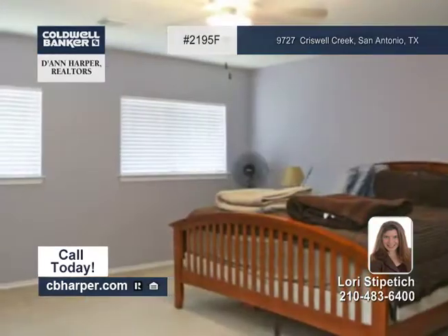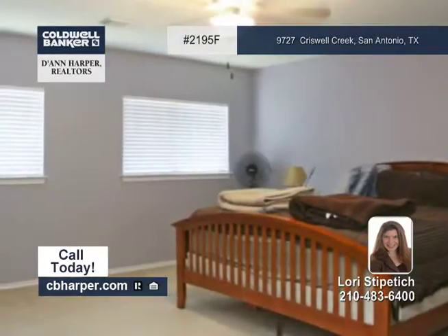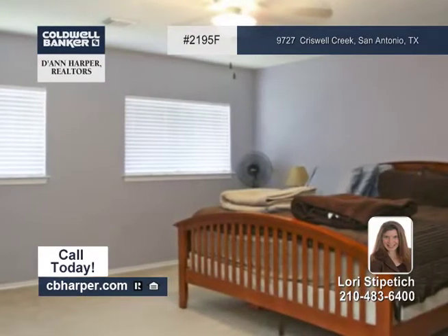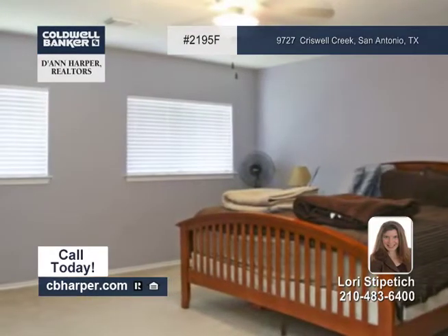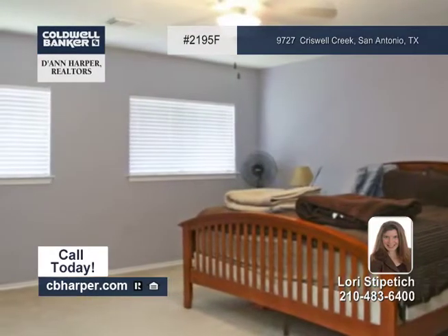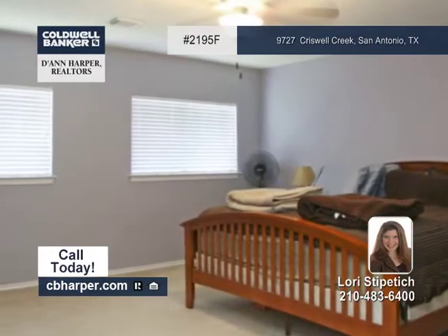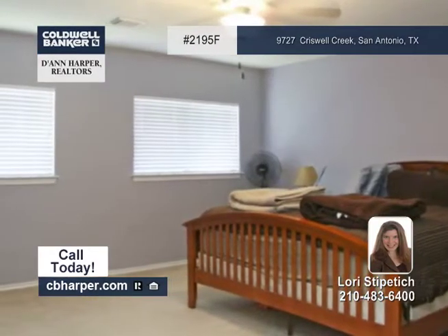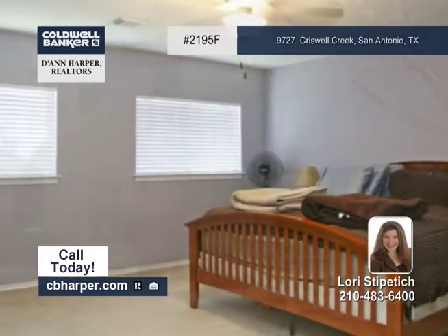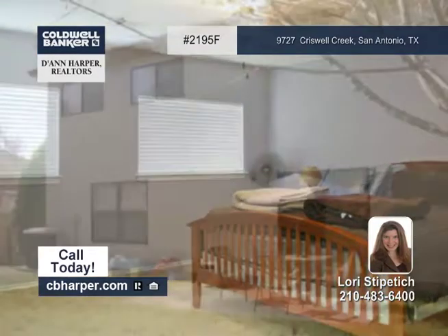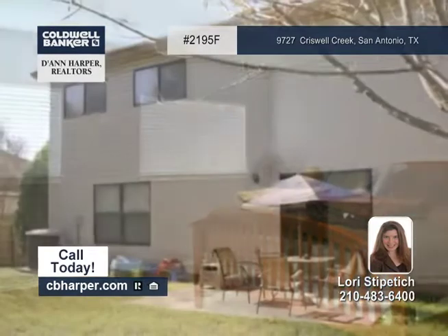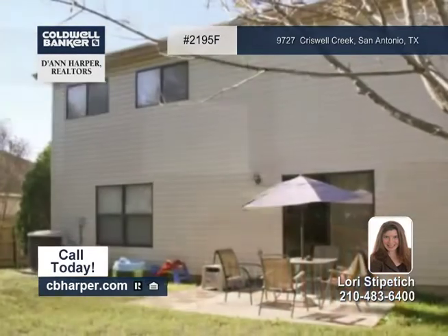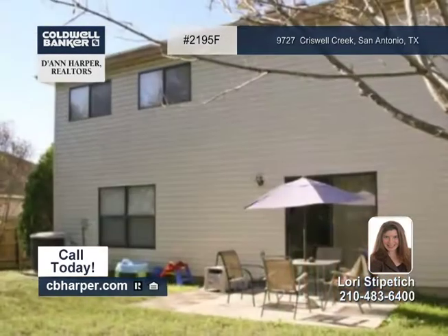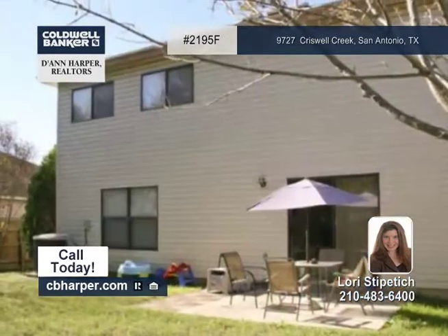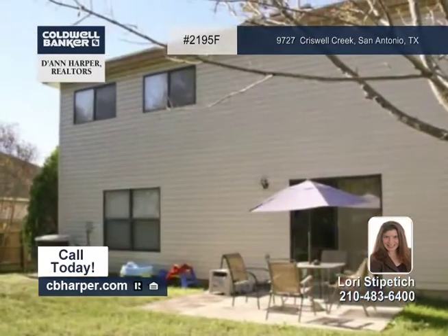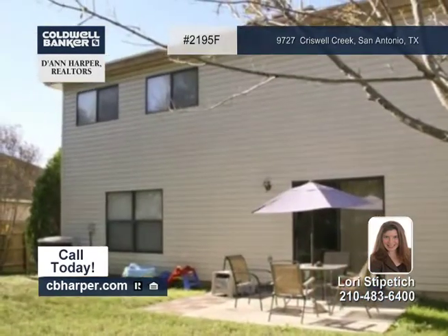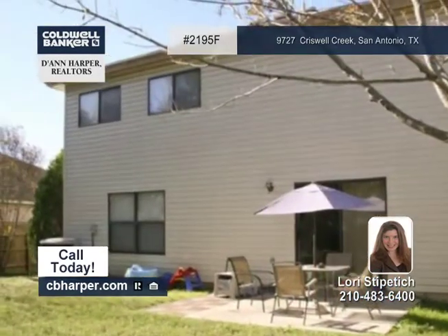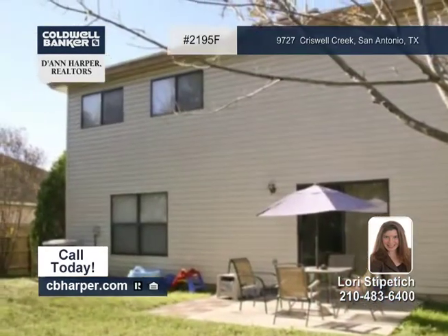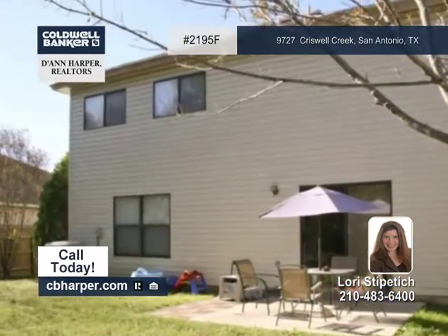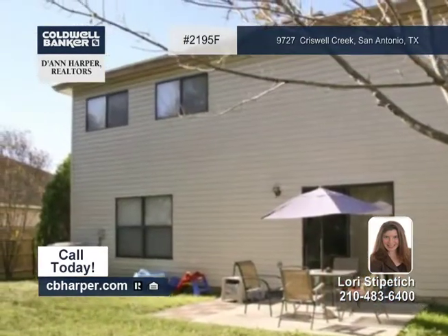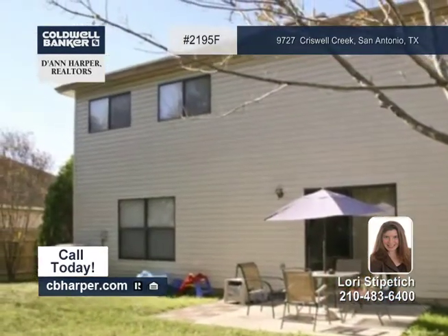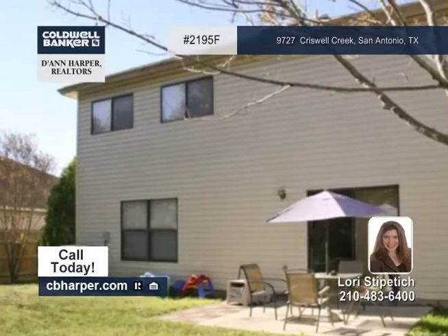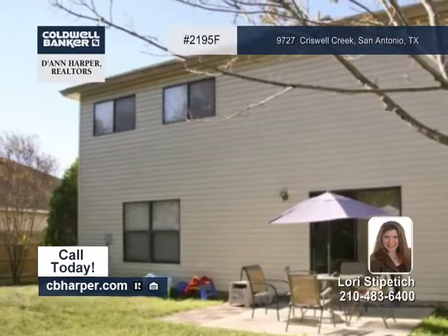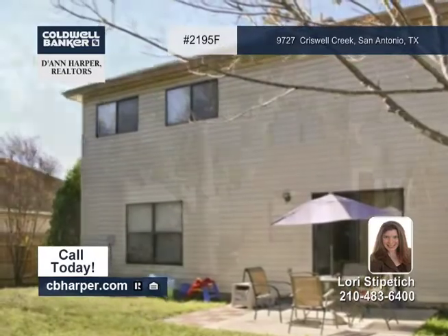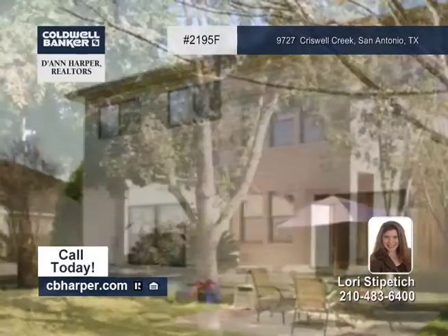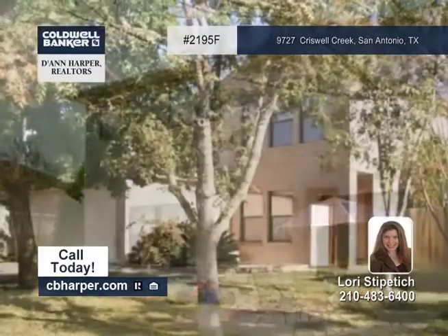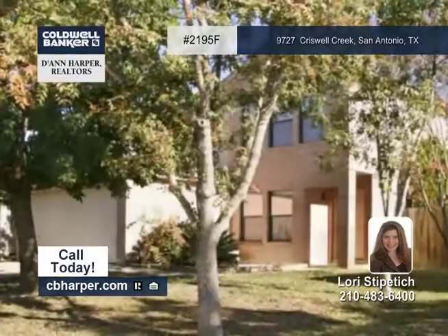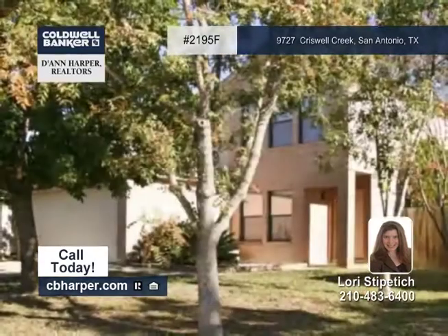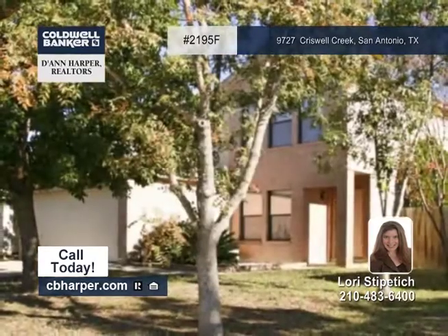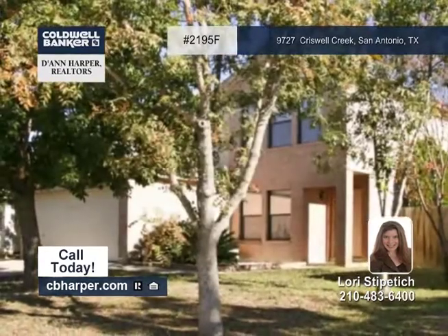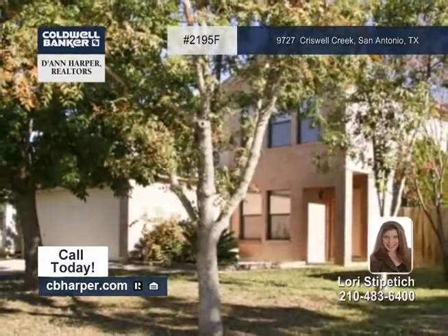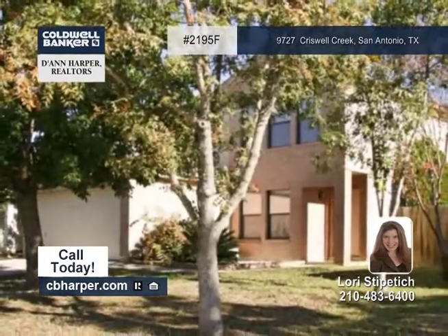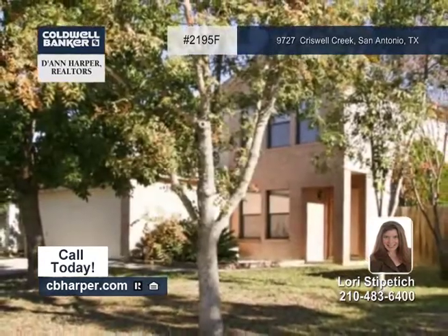The master bedroom is very spacious, and so is the backyard, which is perfect for entertaining. See it with Lori today!